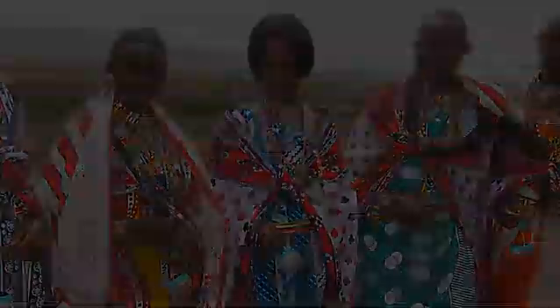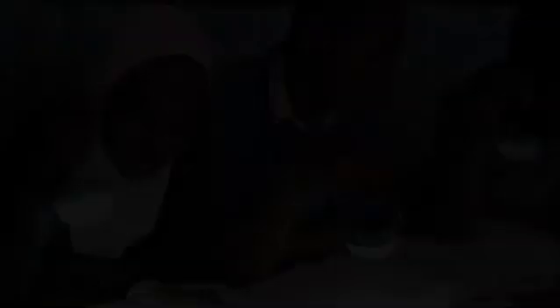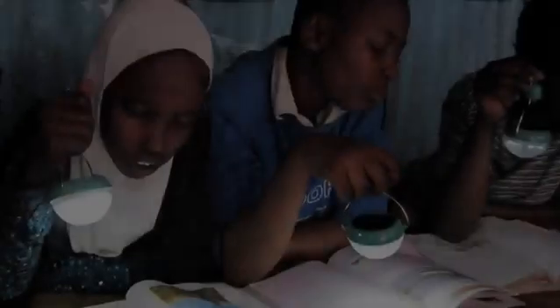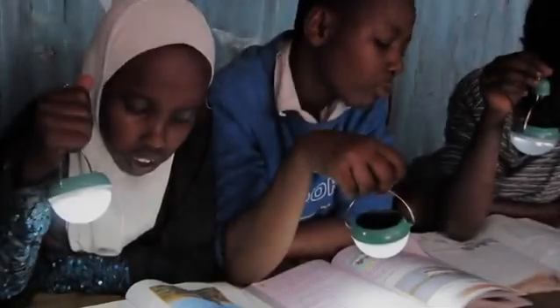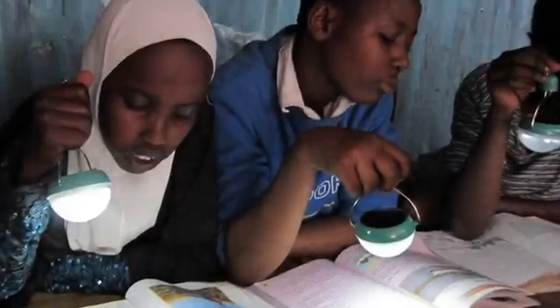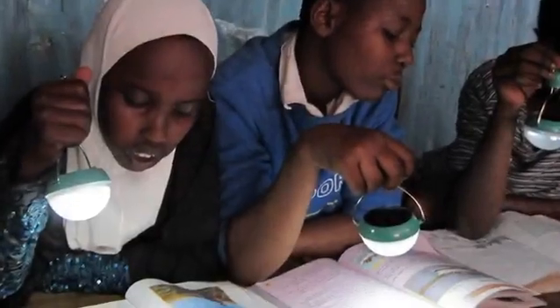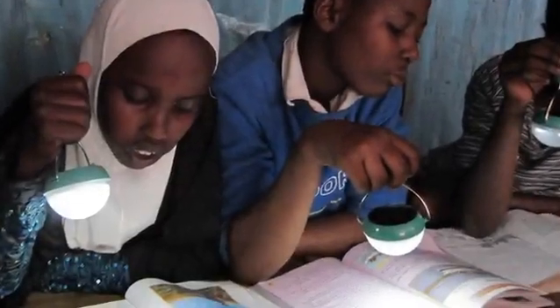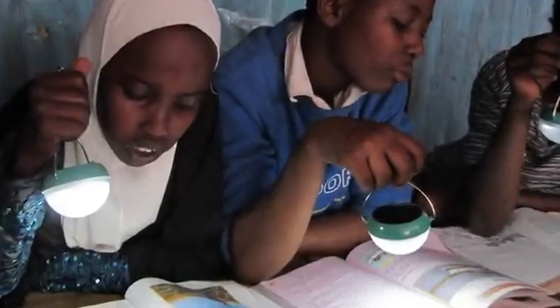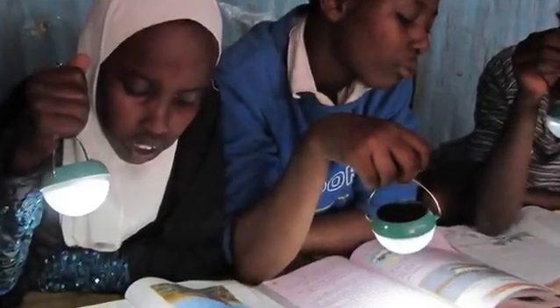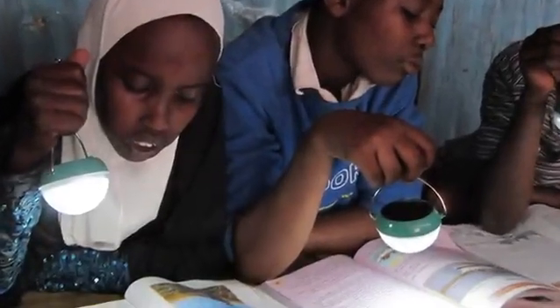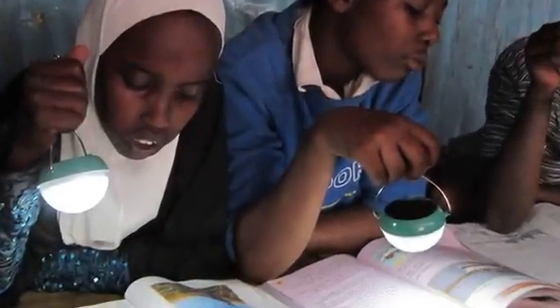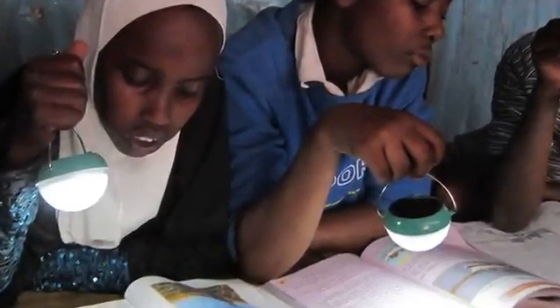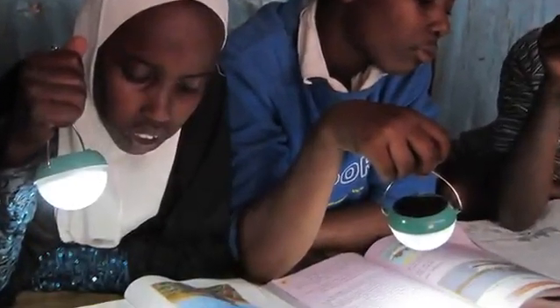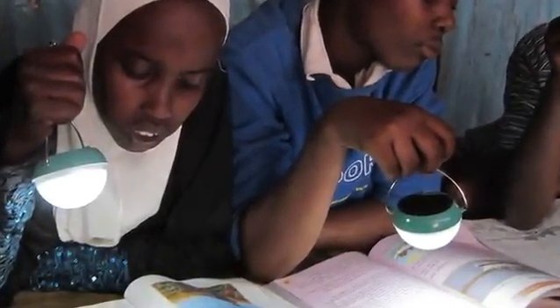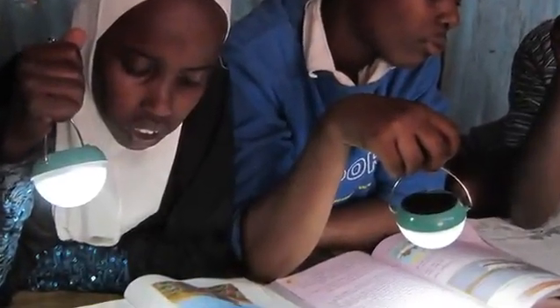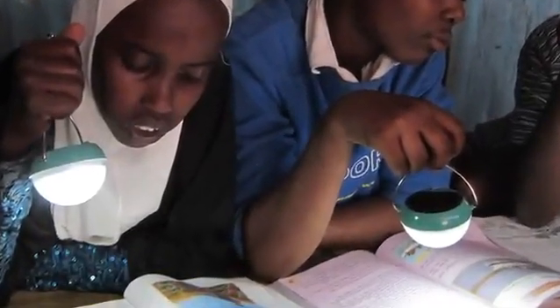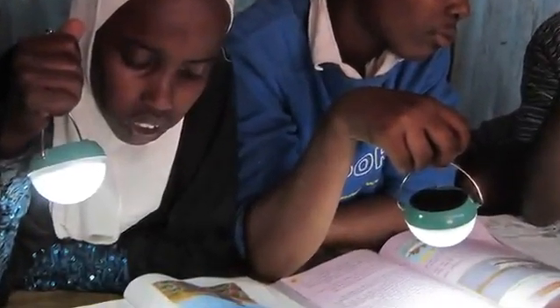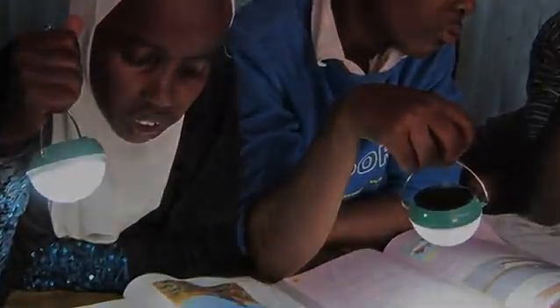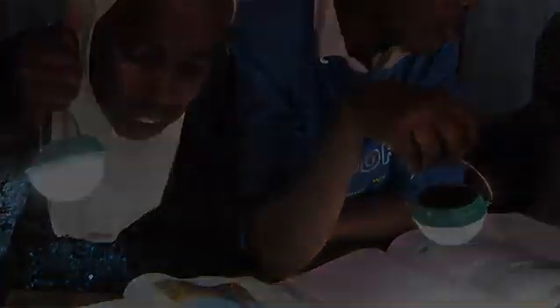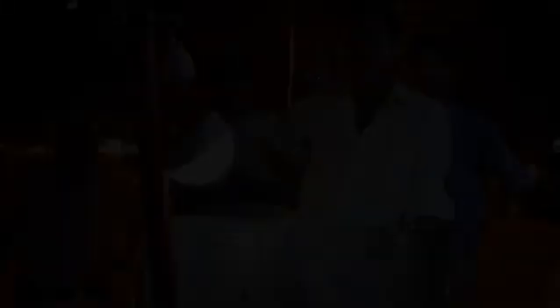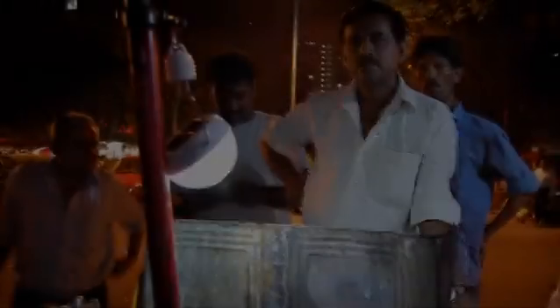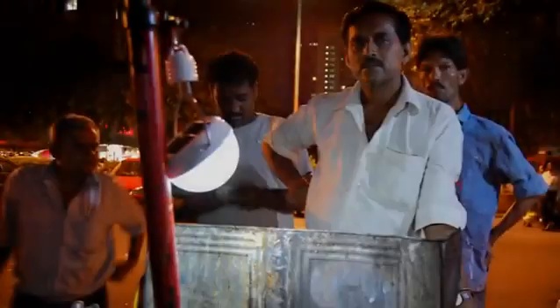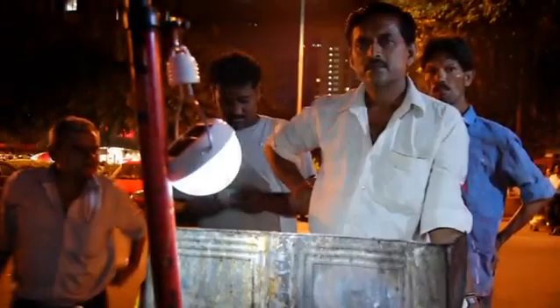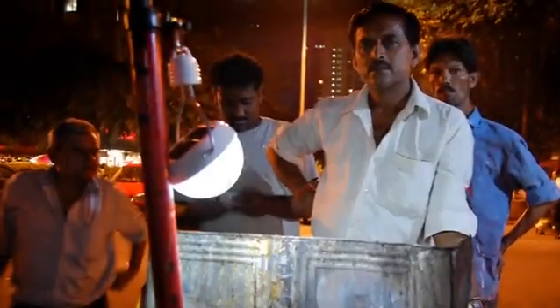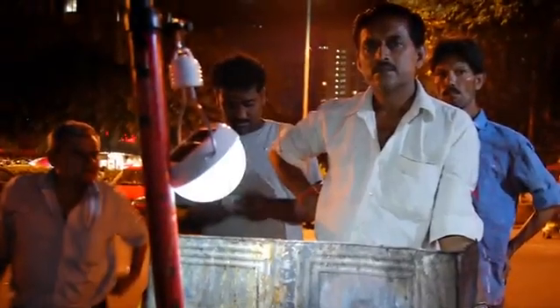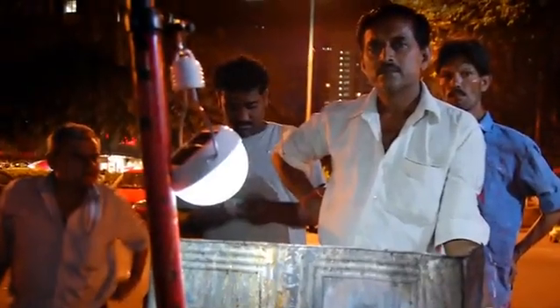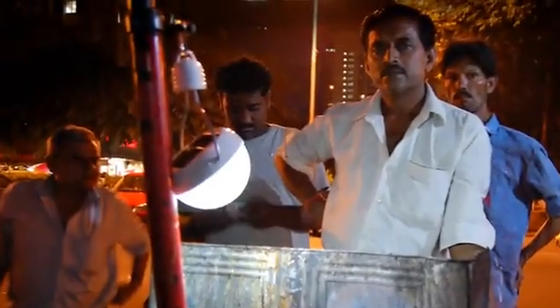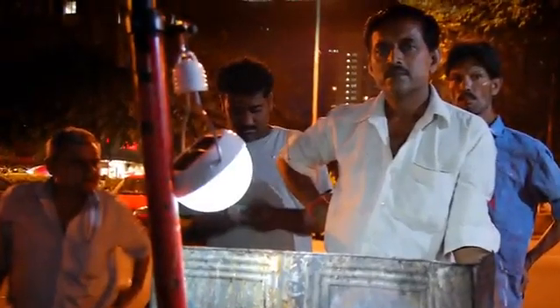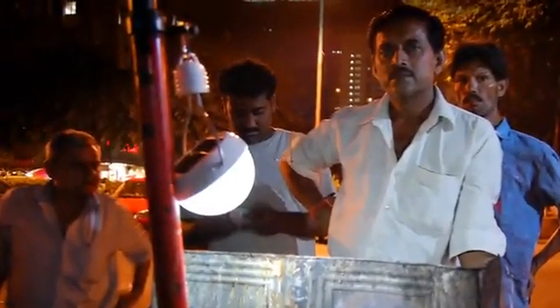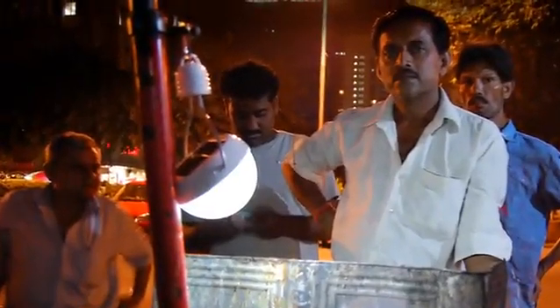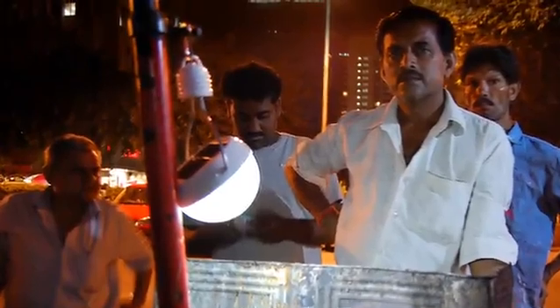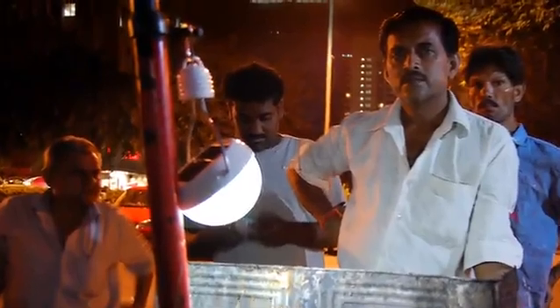The N220 was specially designed for clinics, schools, and street vendors in areas without electricity.